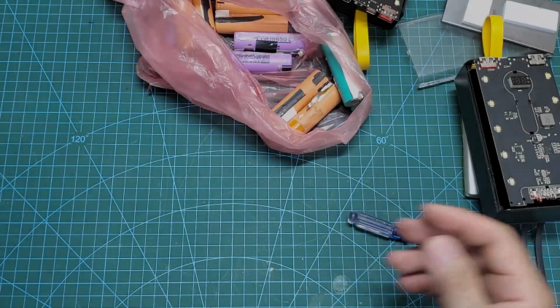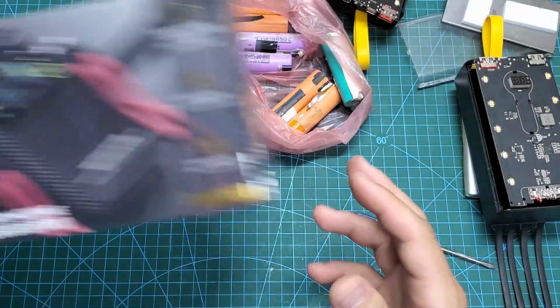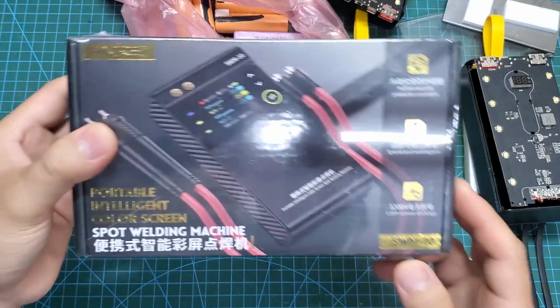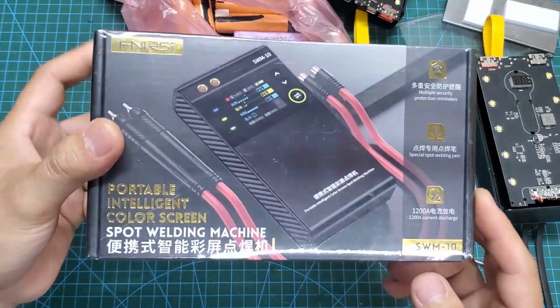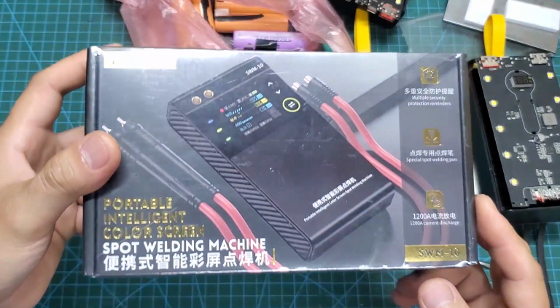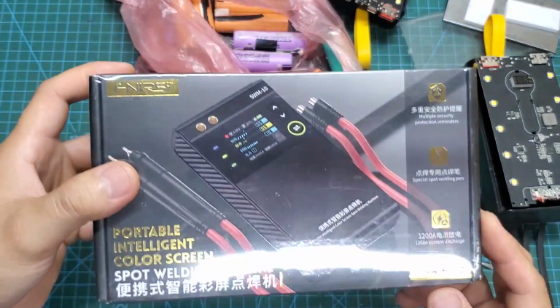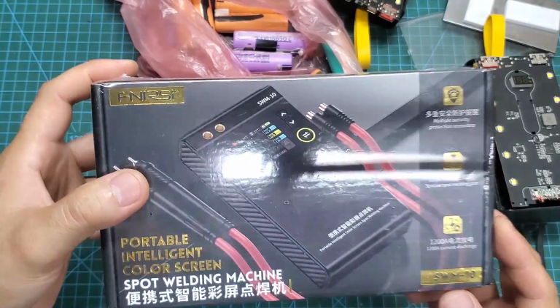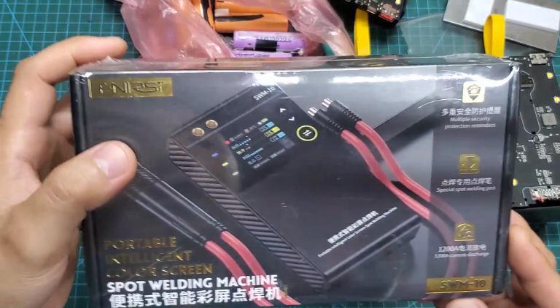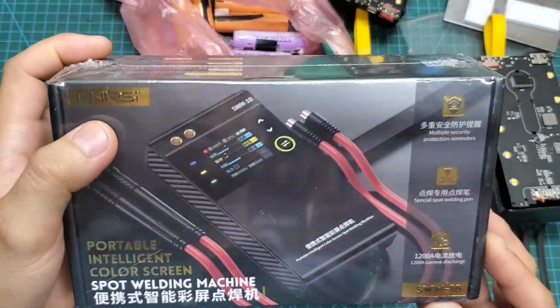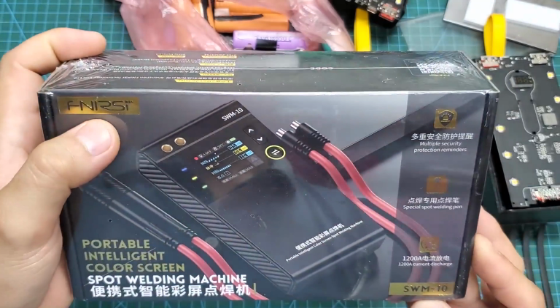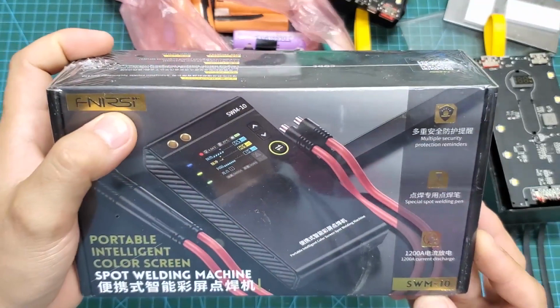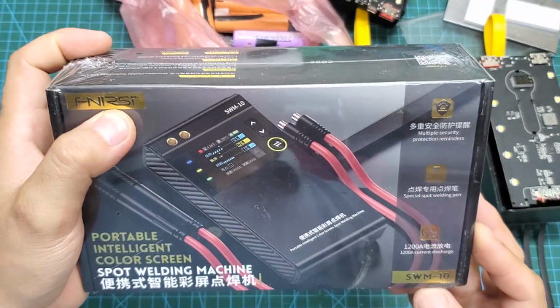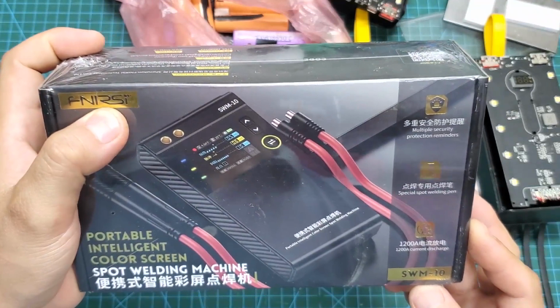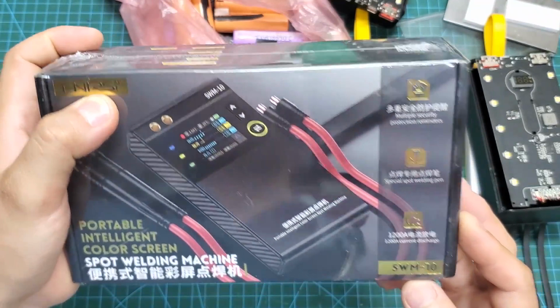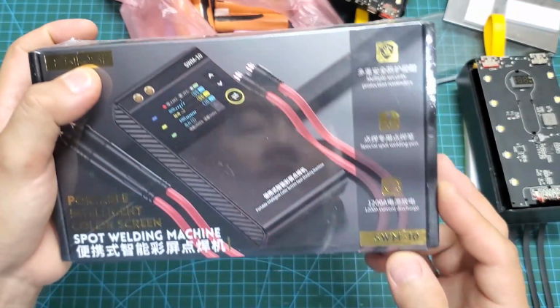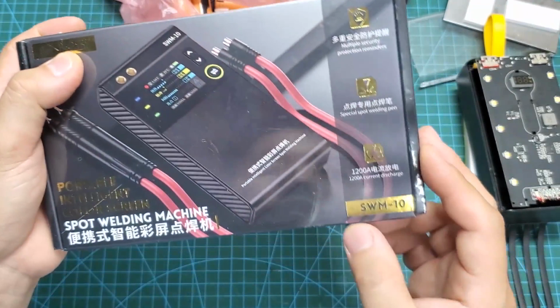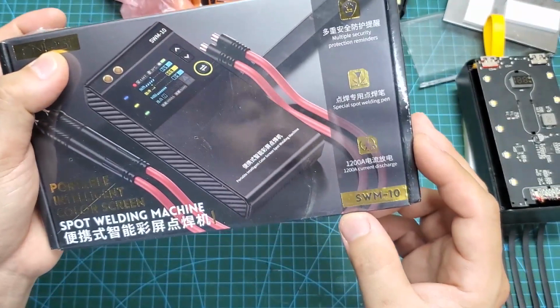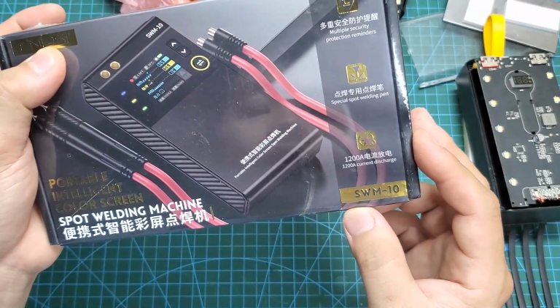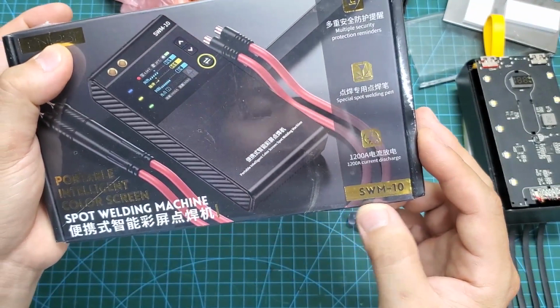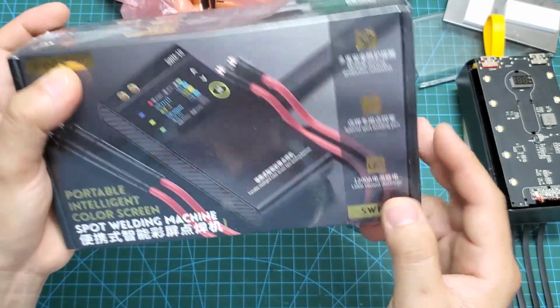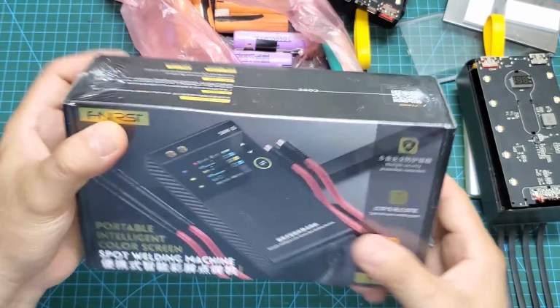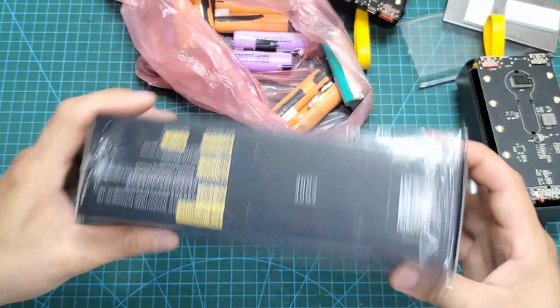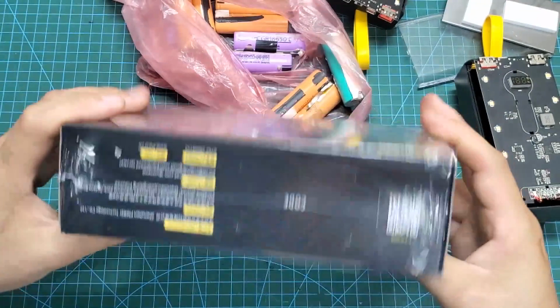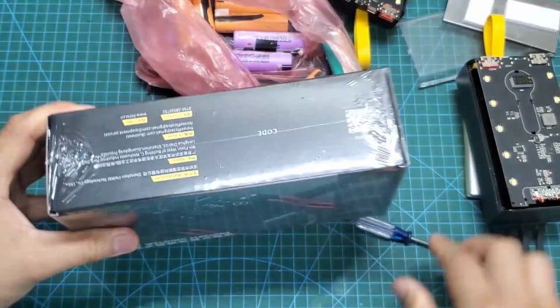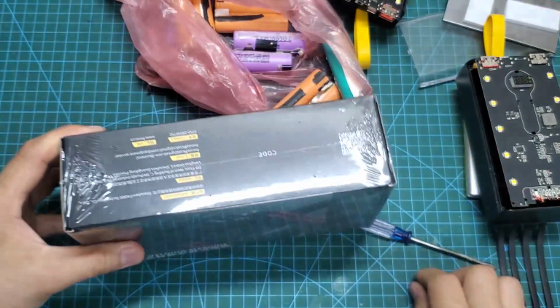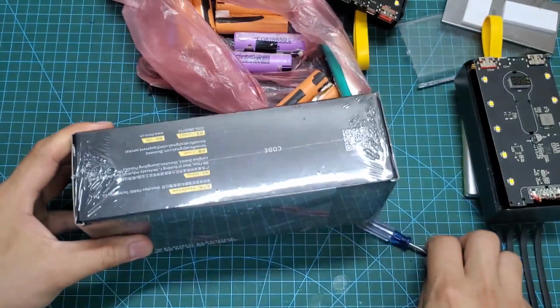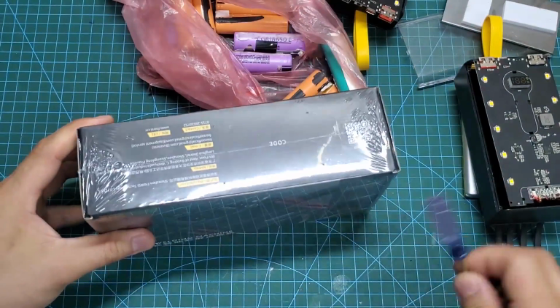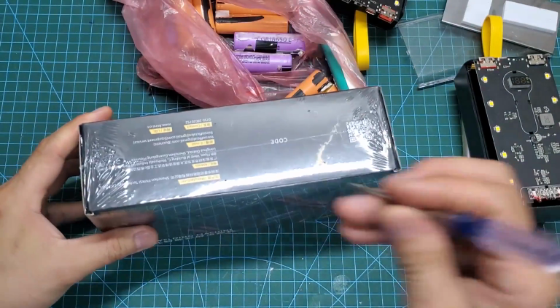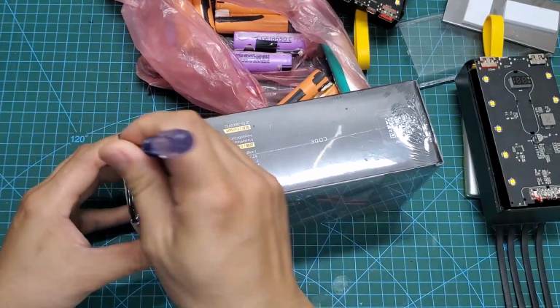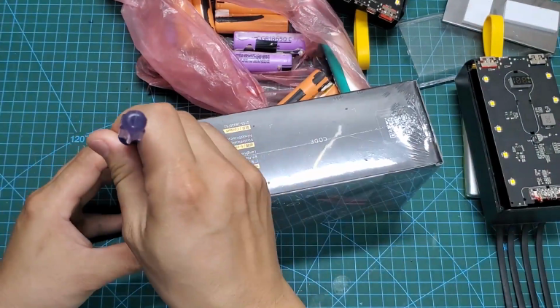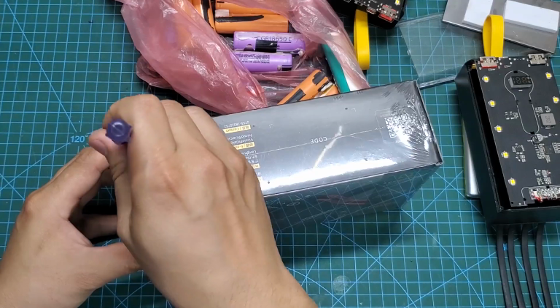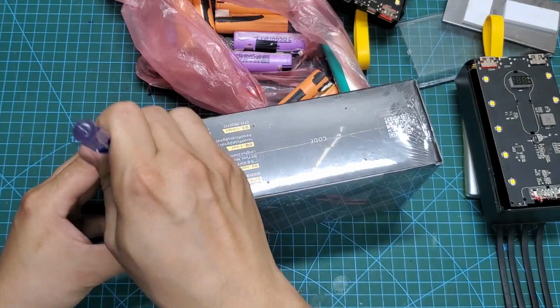Here's a handheld spot welding machine from Fnirsi. The model is SWM10. Now let's open the box together and see what's inside.